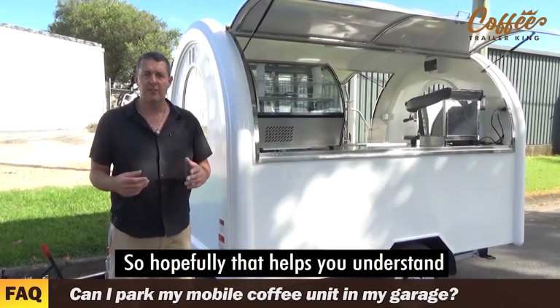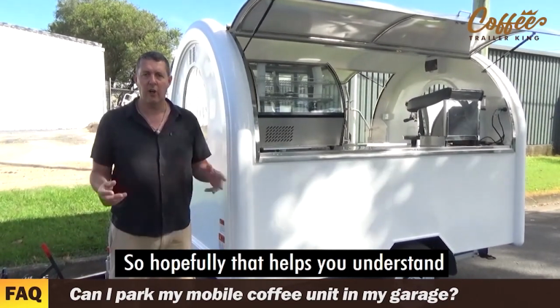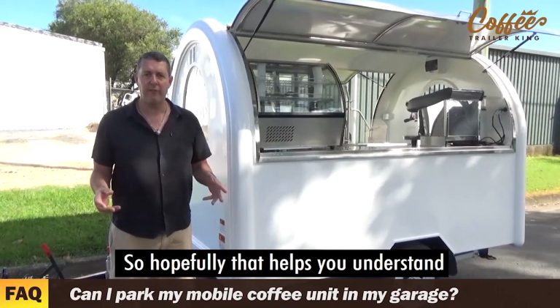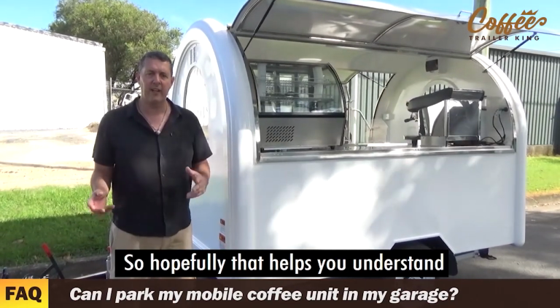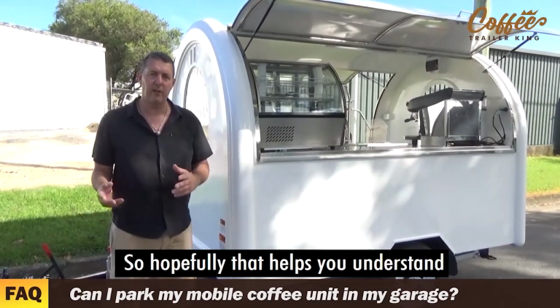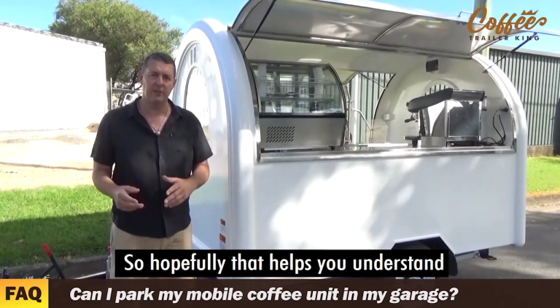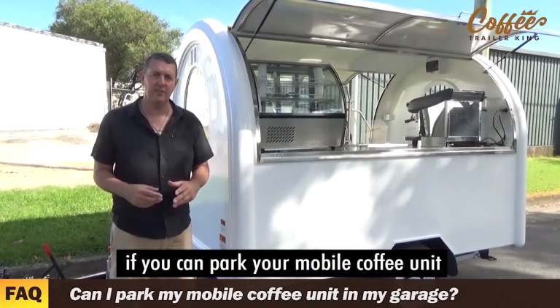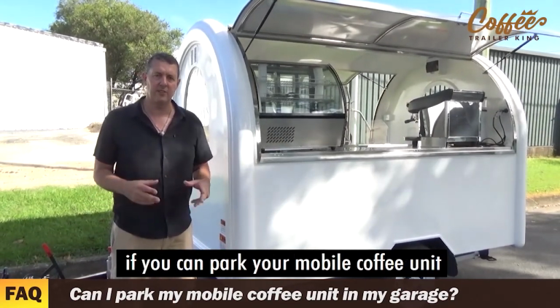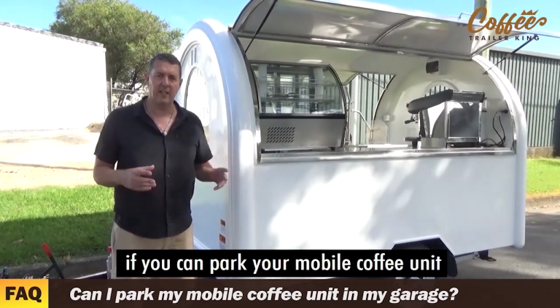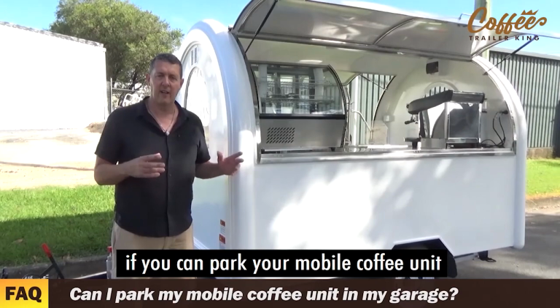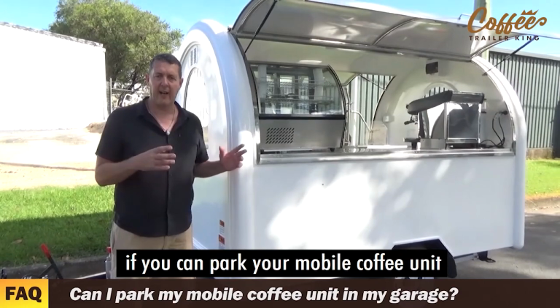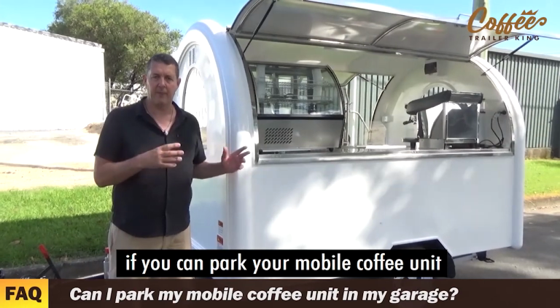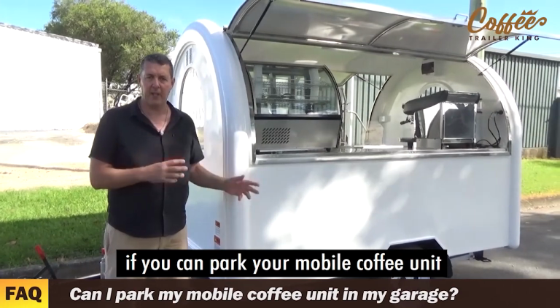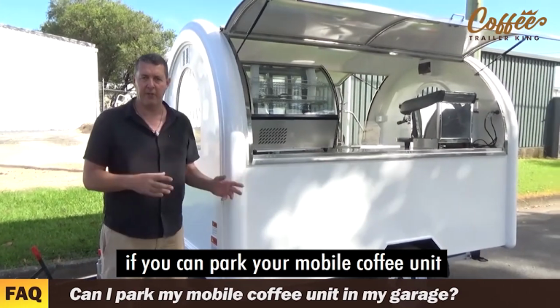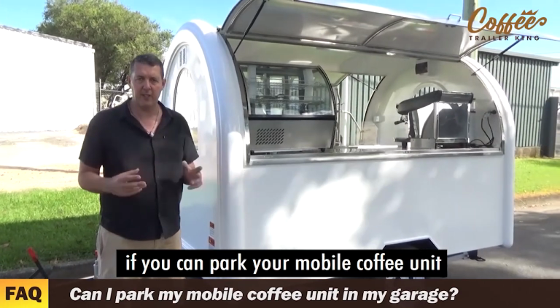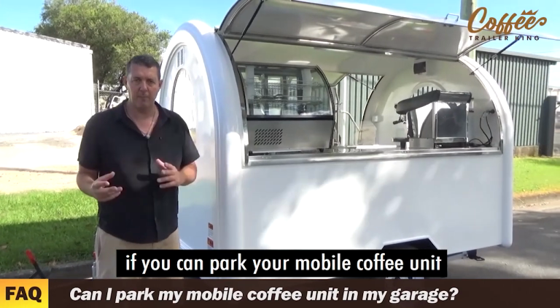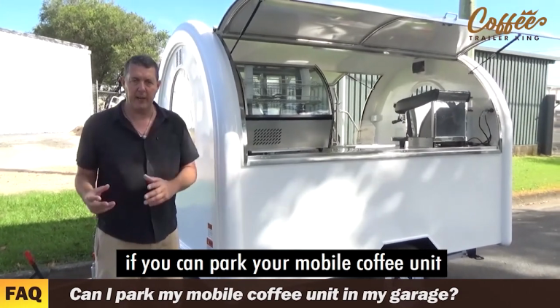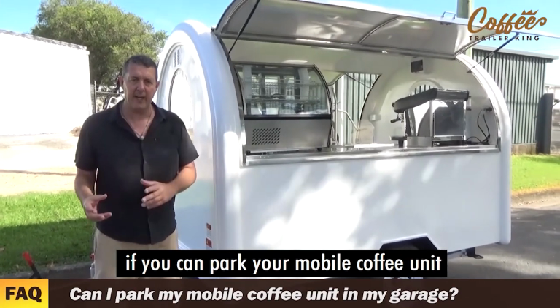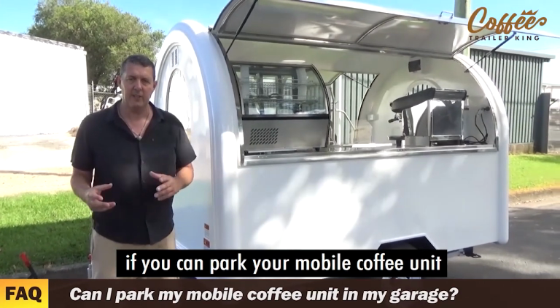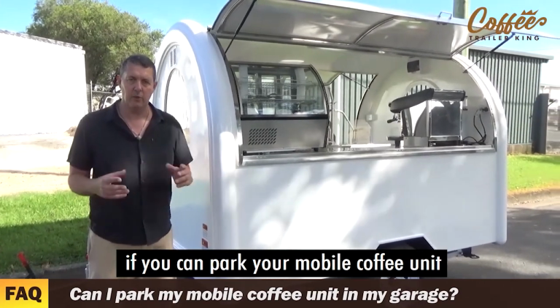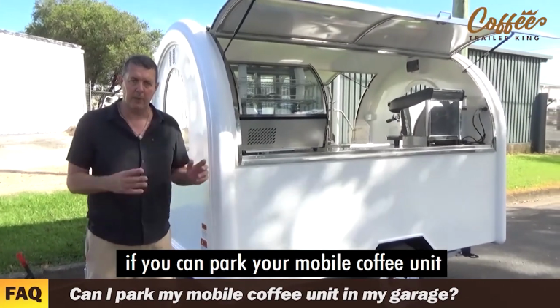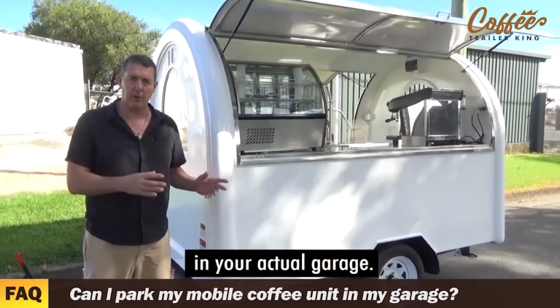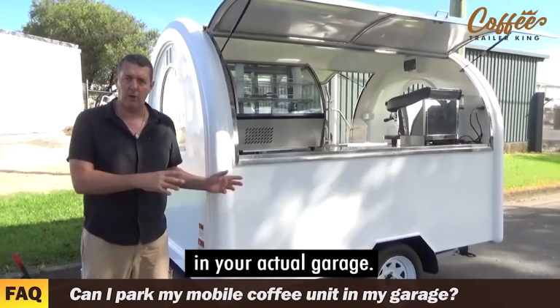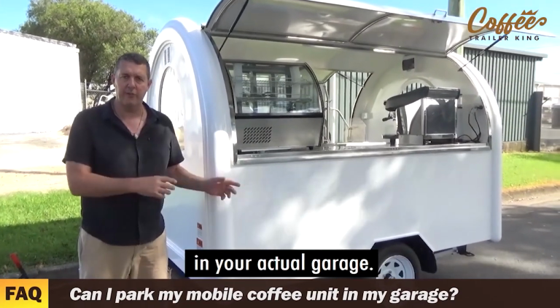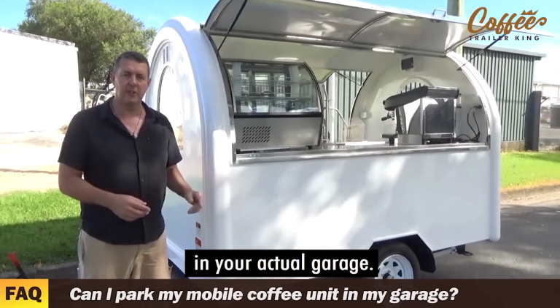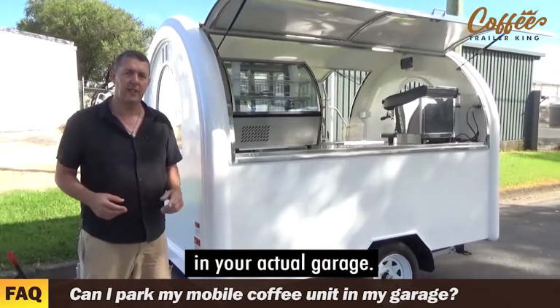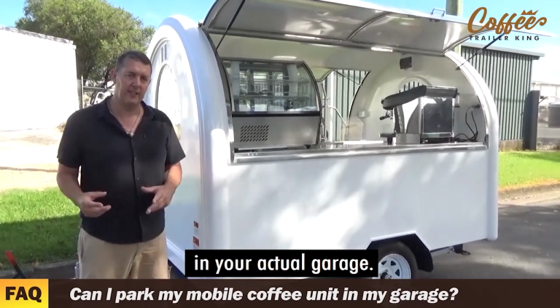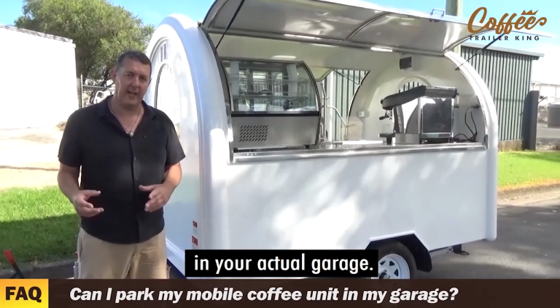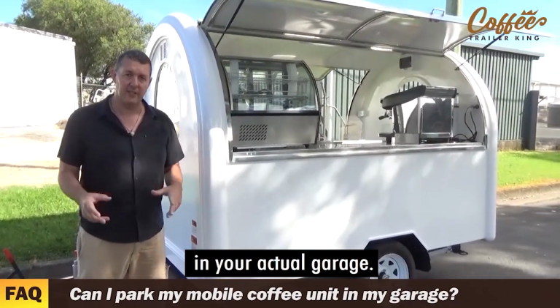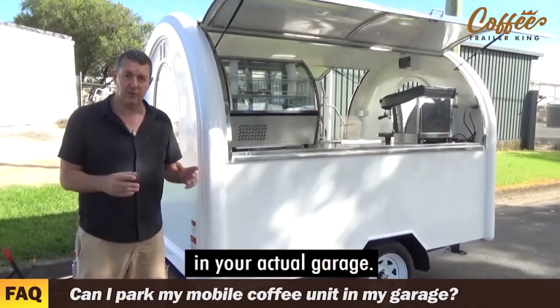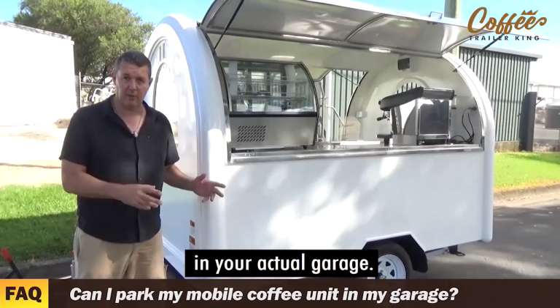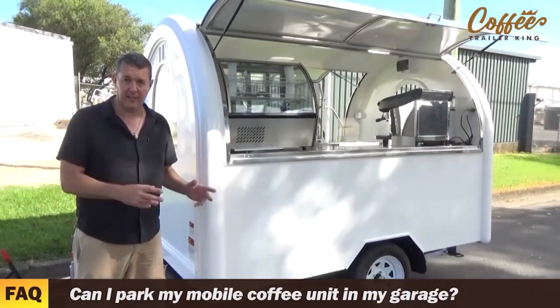So hopefully that helps you understand whether you can park your mobile coffee unit in the actual garage.